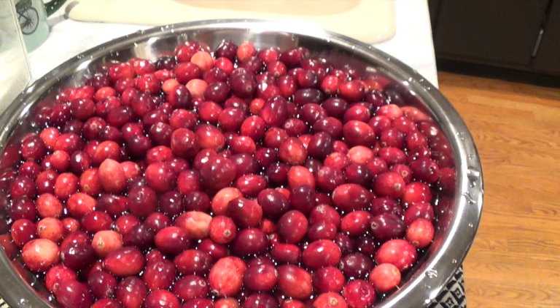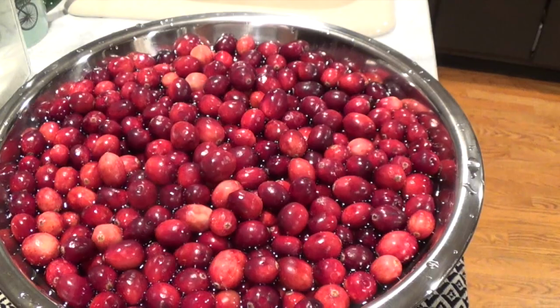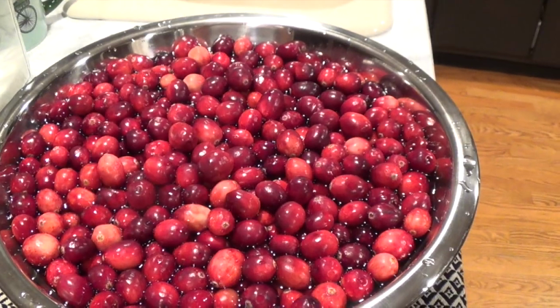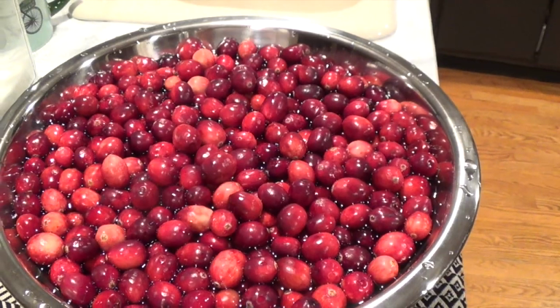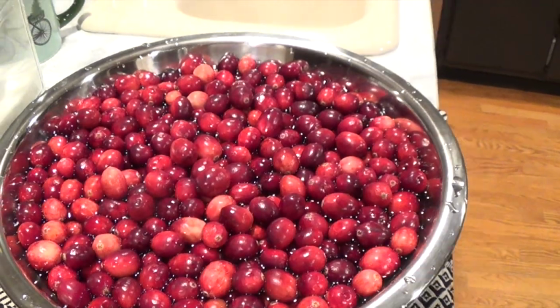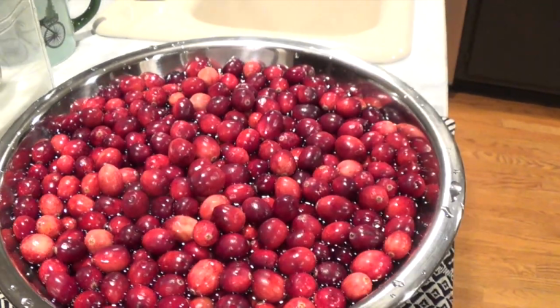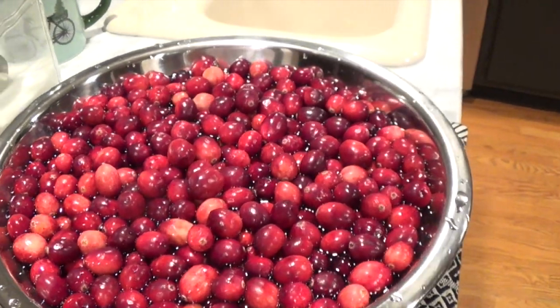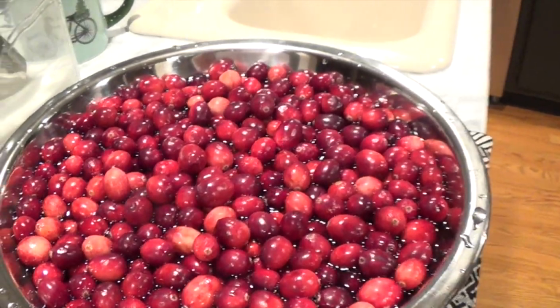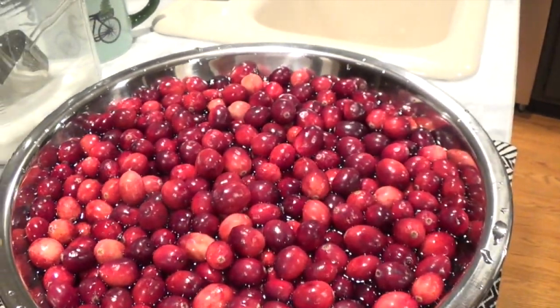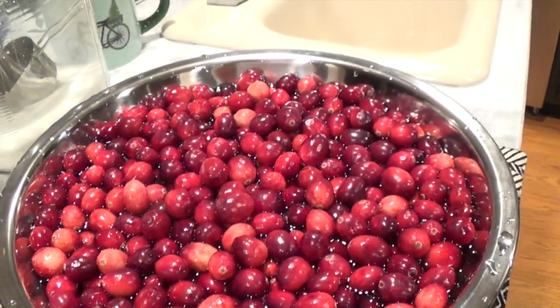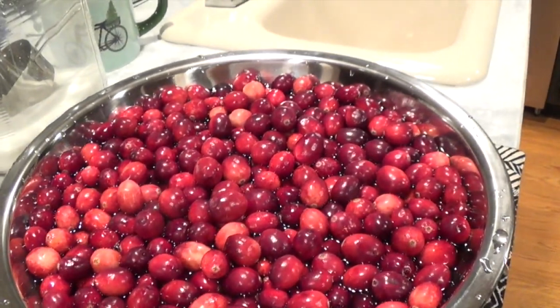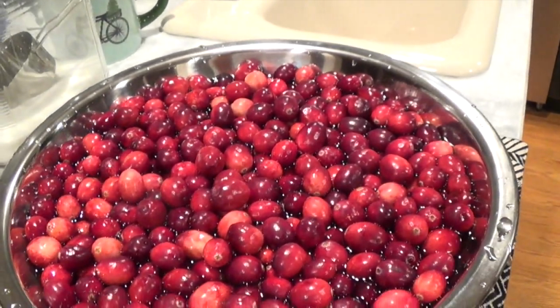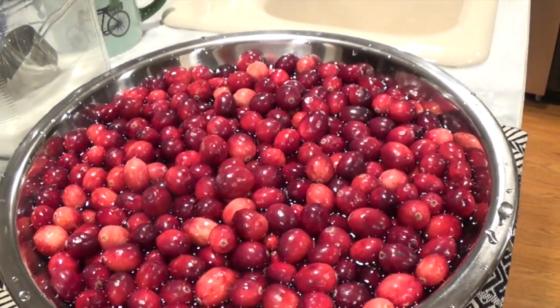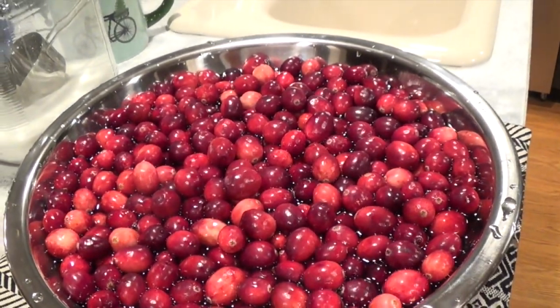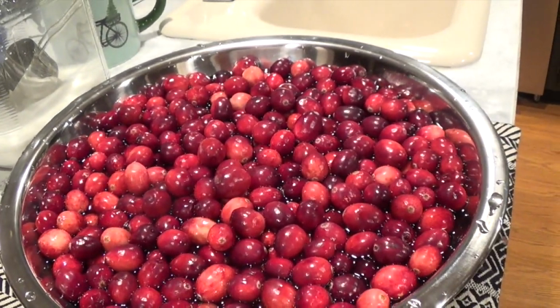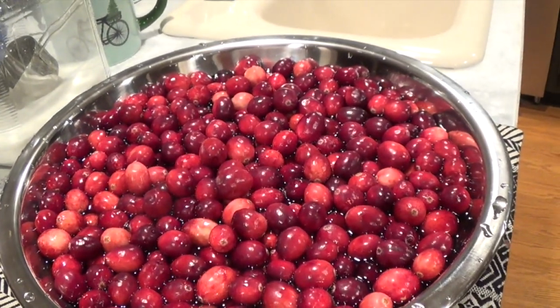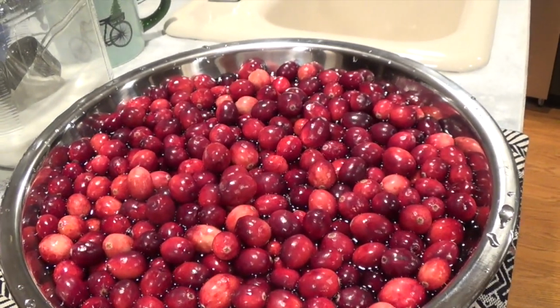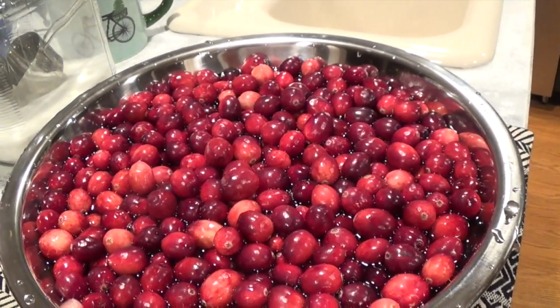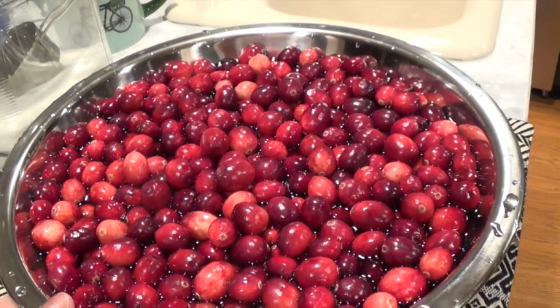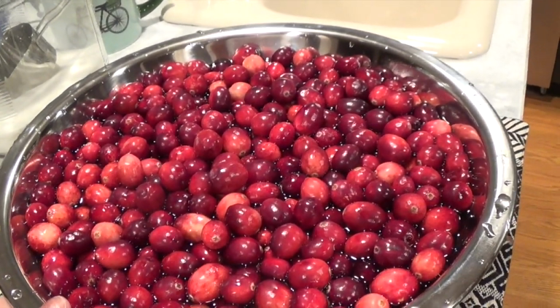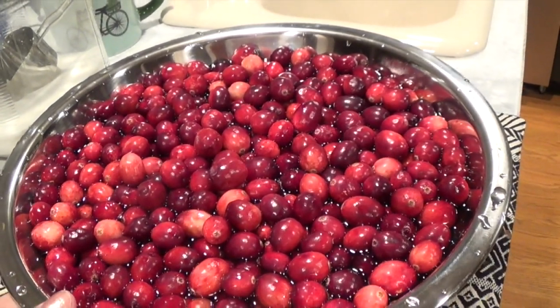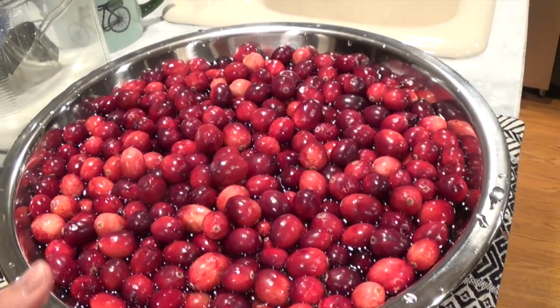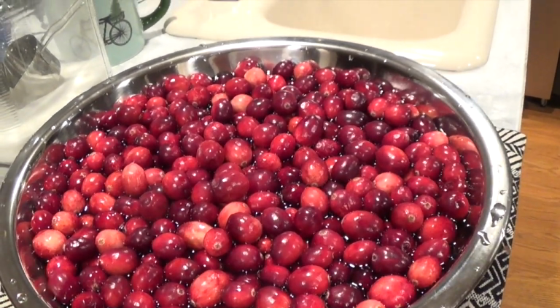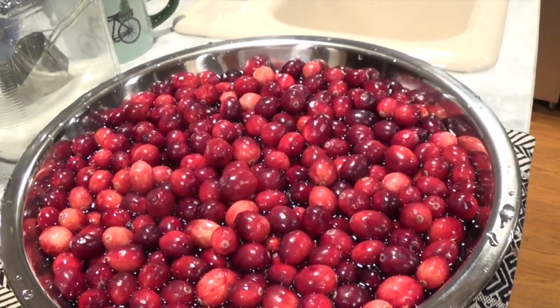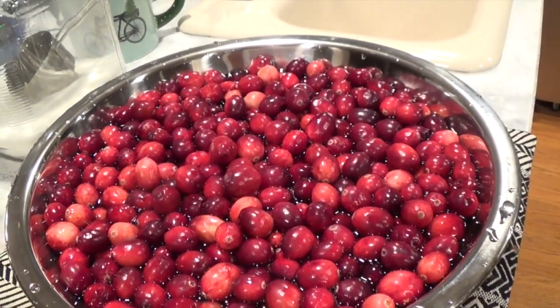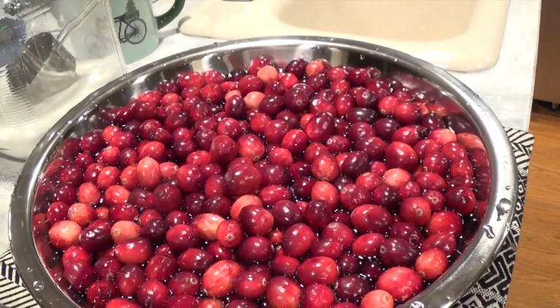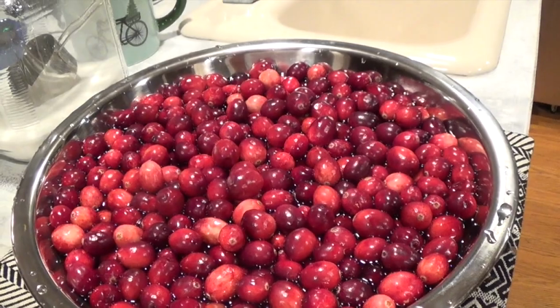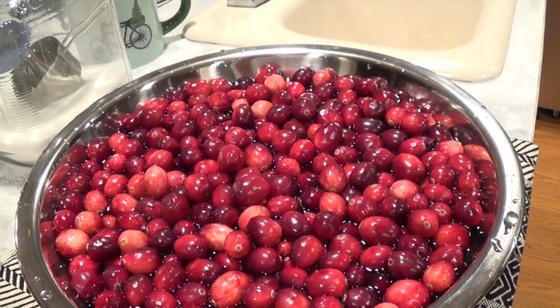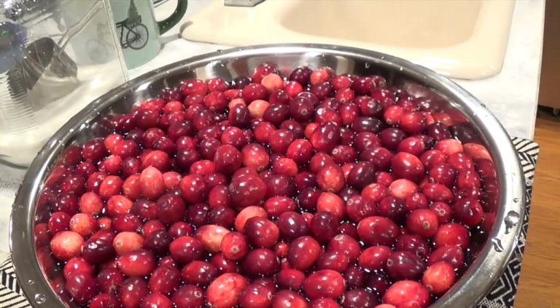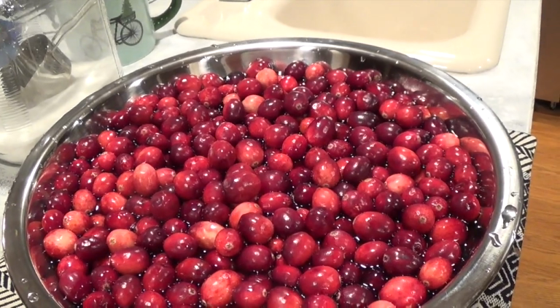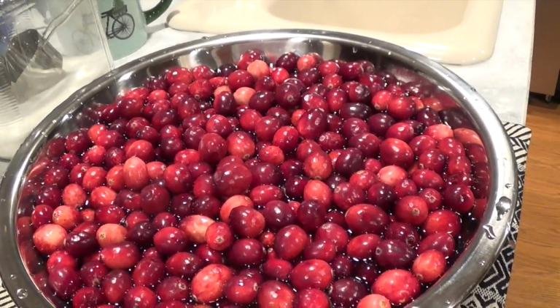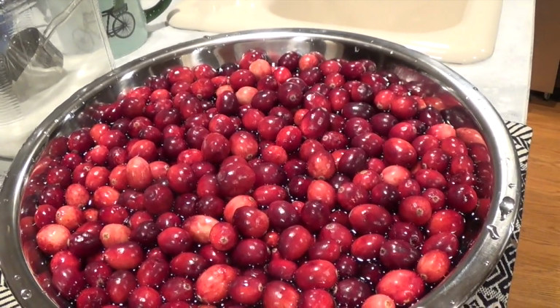Aloha friends! I'm going to show you how I make my sugared cranberries that I always make during the holidays.